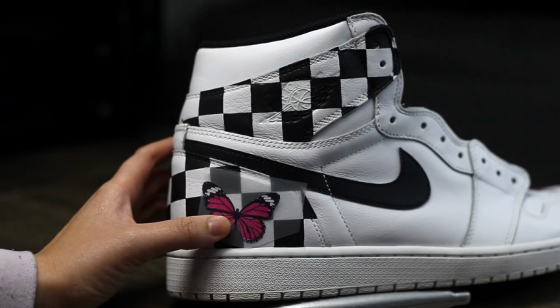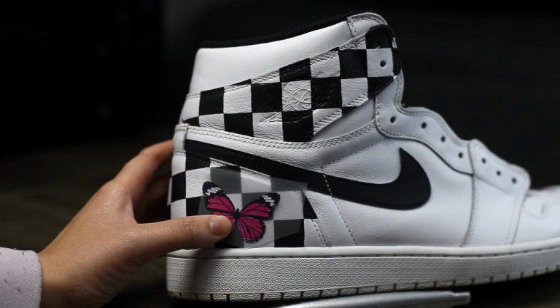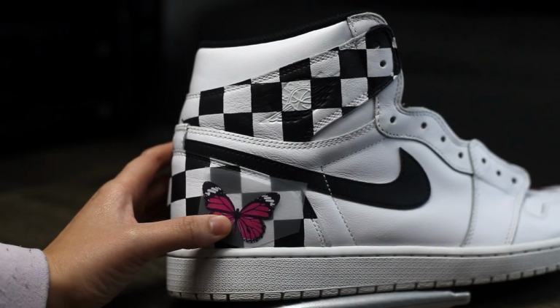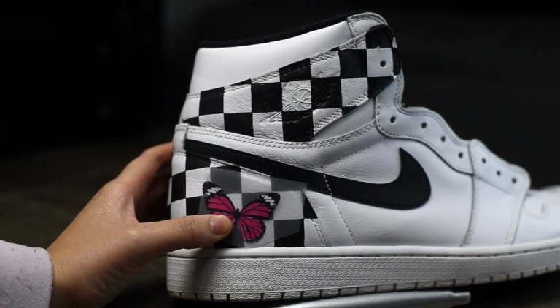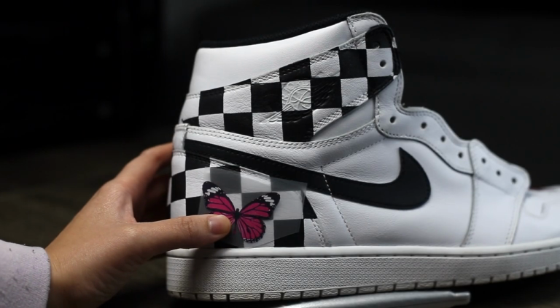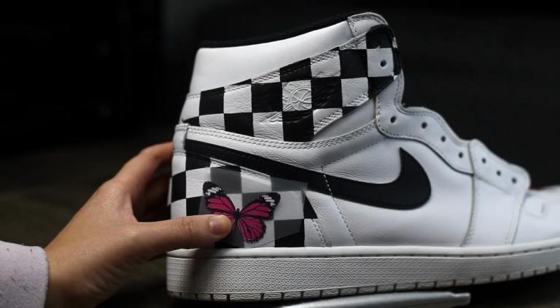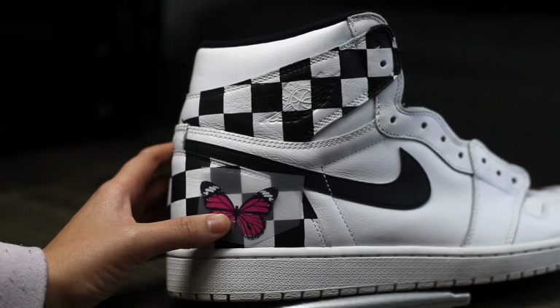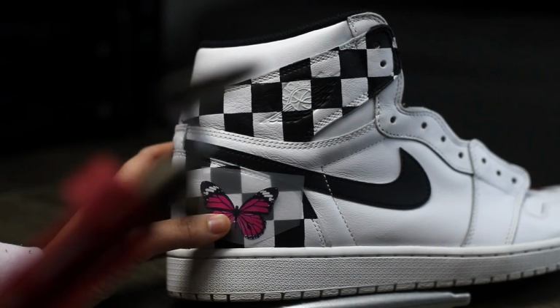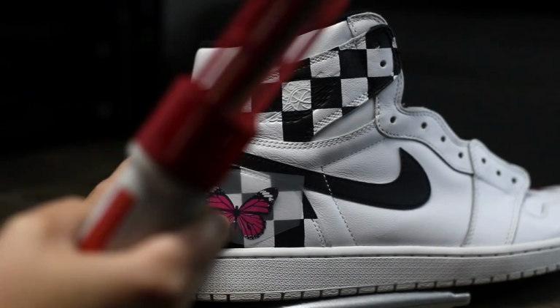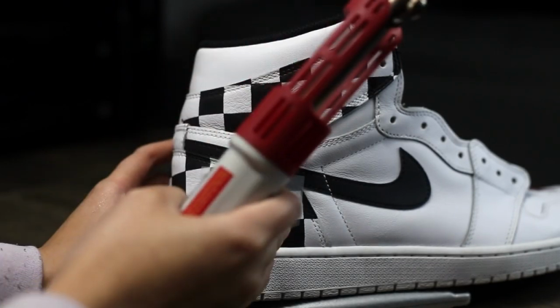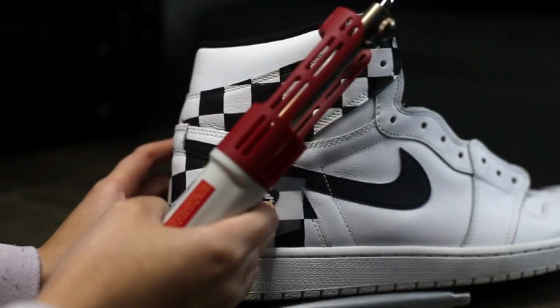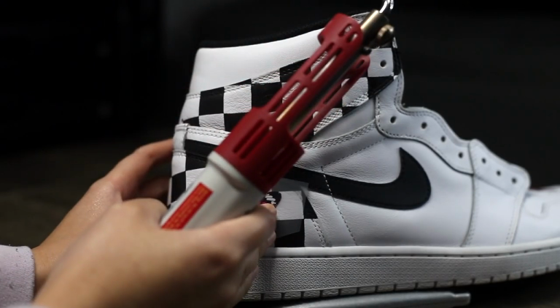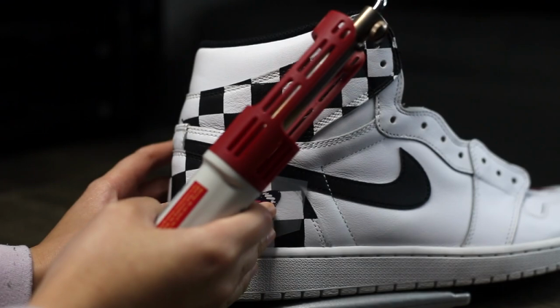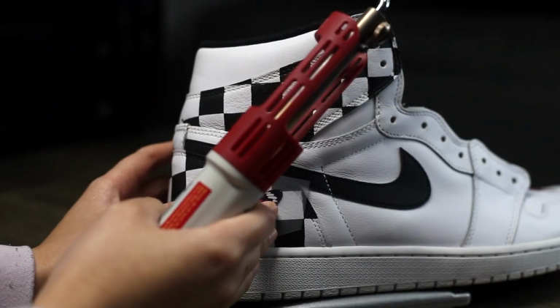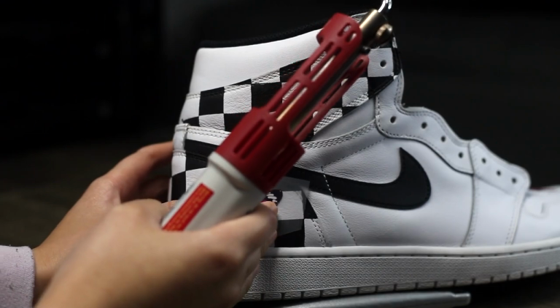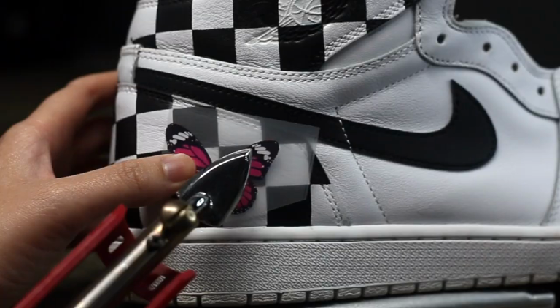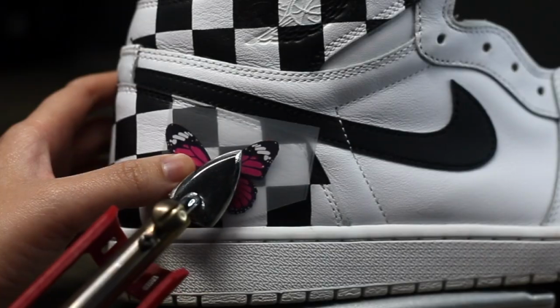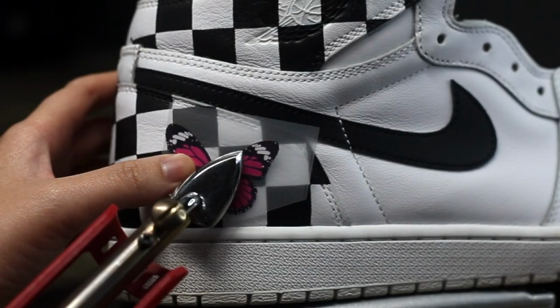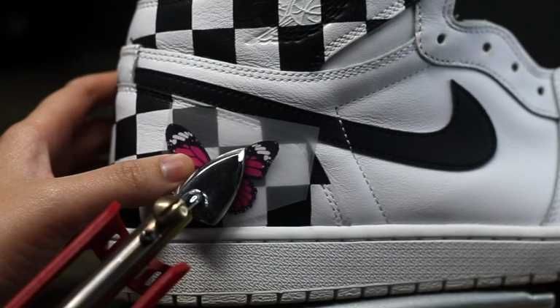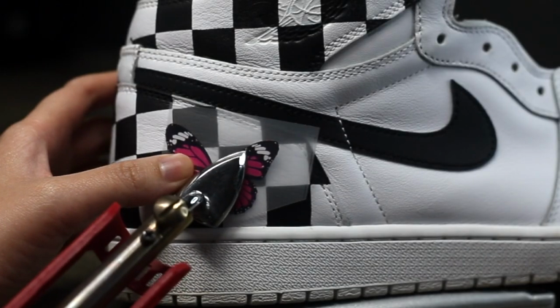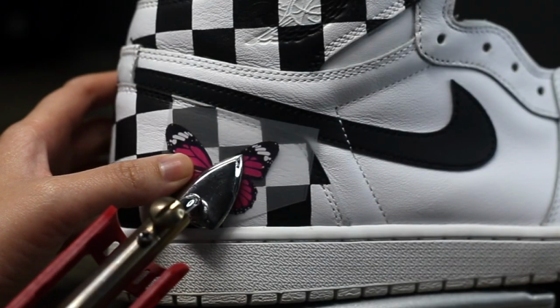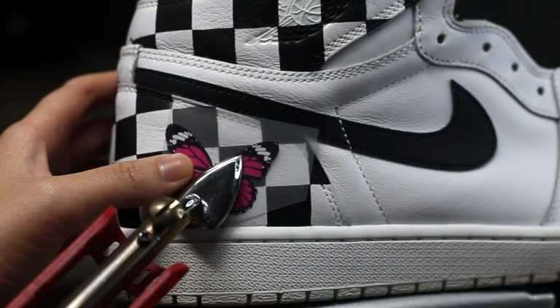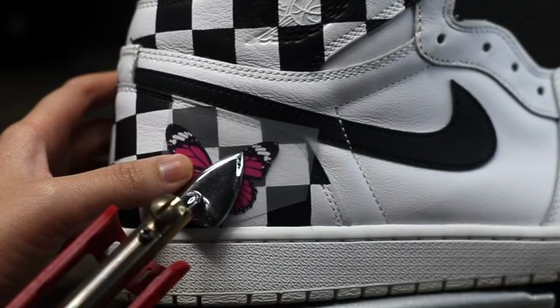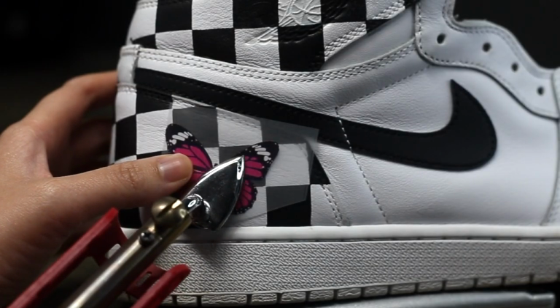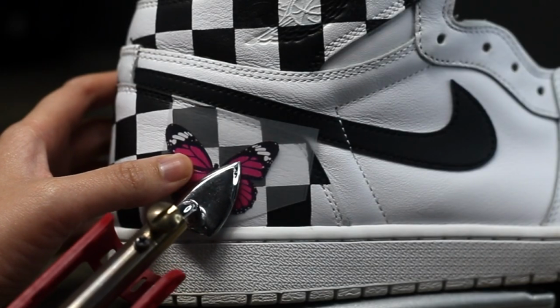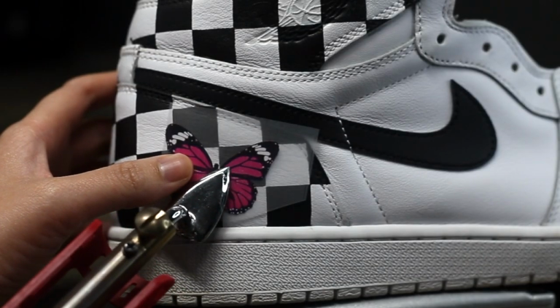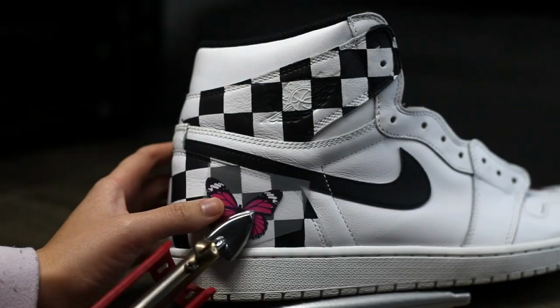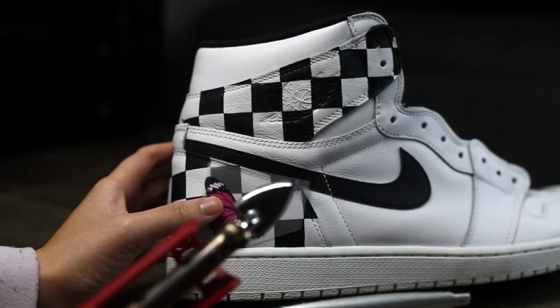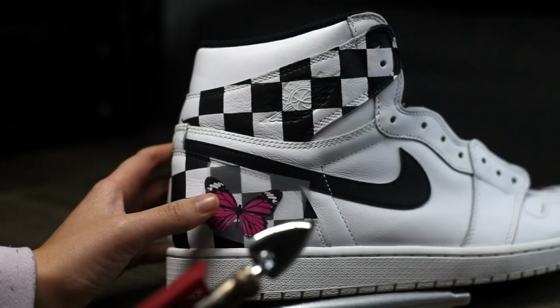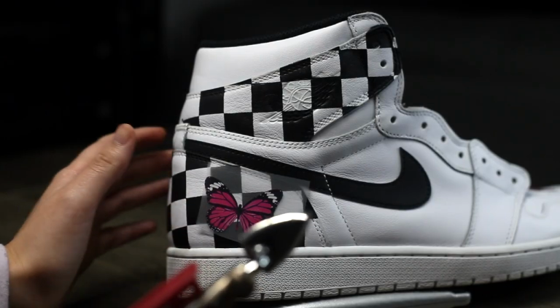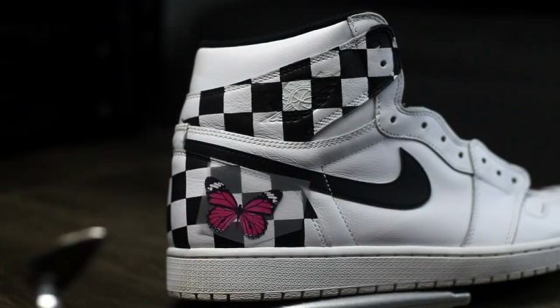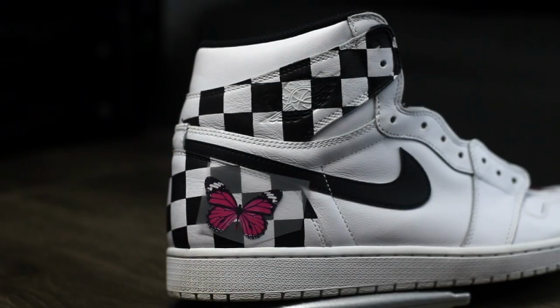The adhesion promoter will minimize any sticking issues you may face without it. Once our mini iron is hot, we're going to apply our transfer to the desired area and run our mini iron over the center just to initially get it to stick in place.